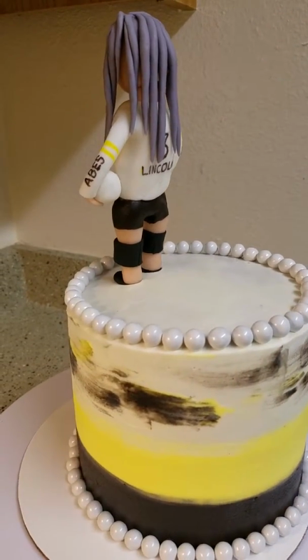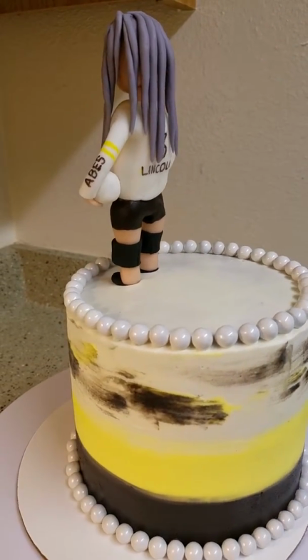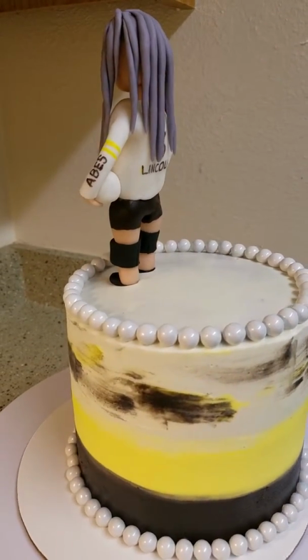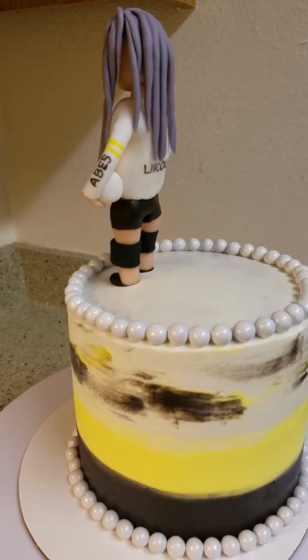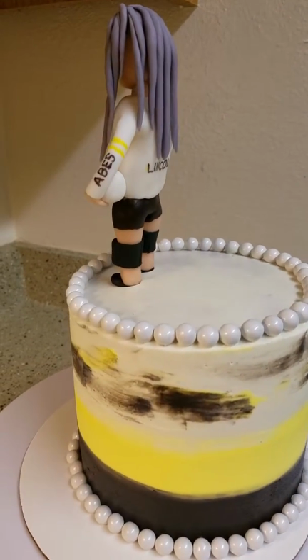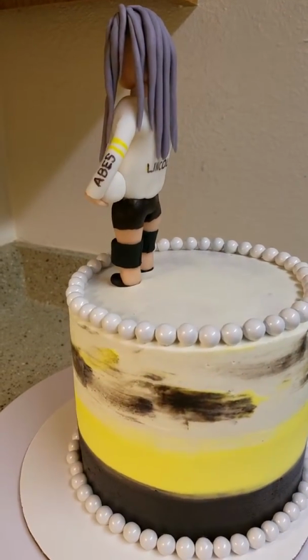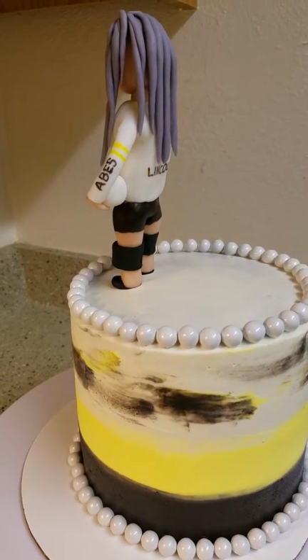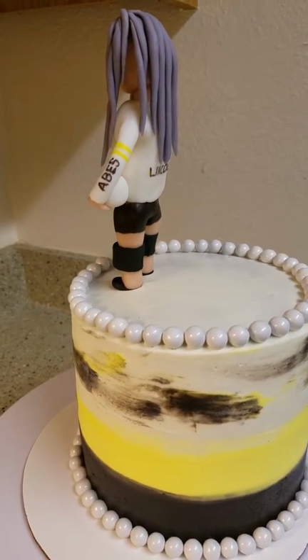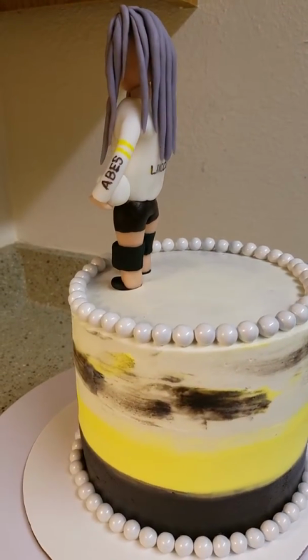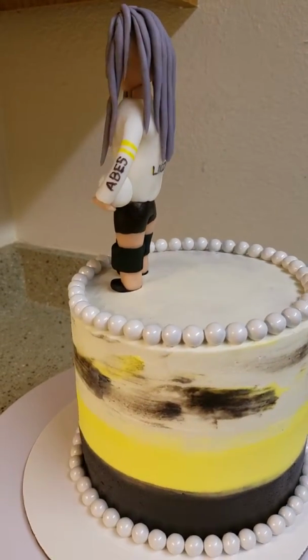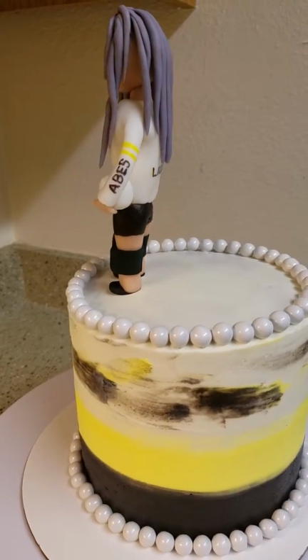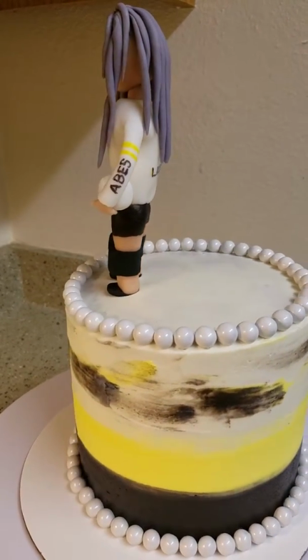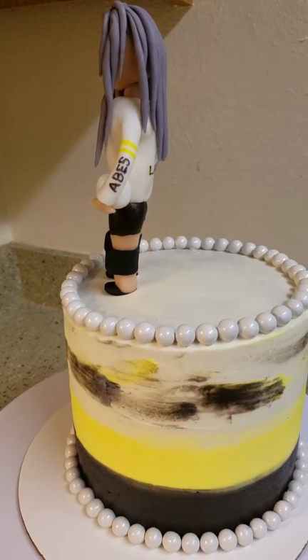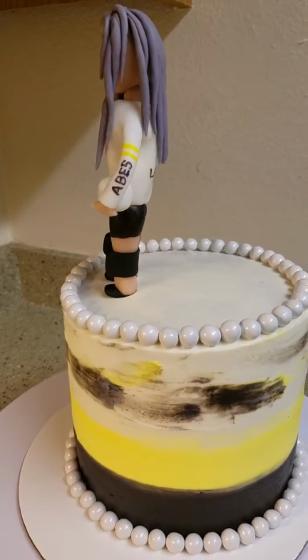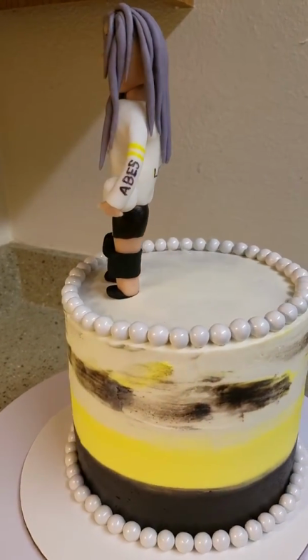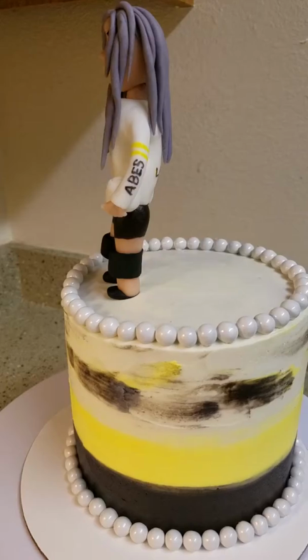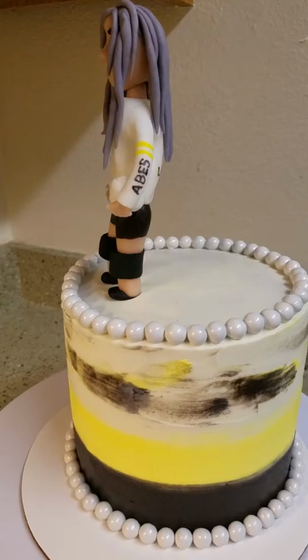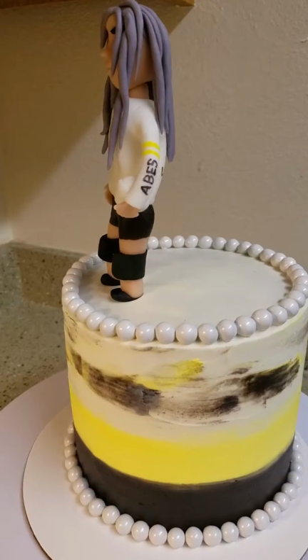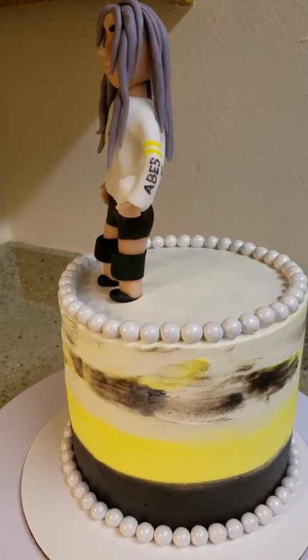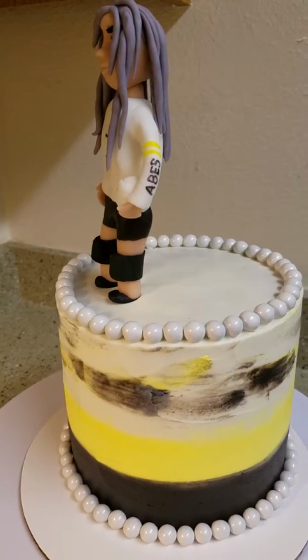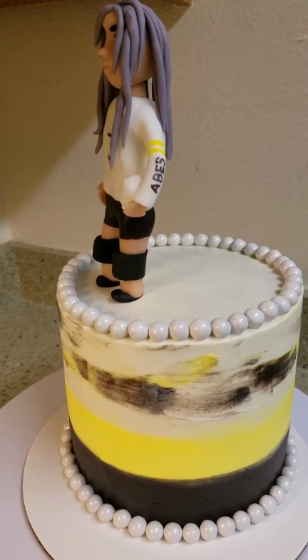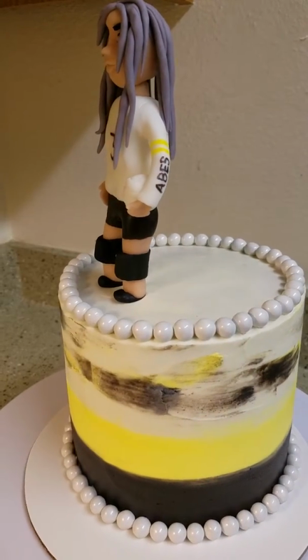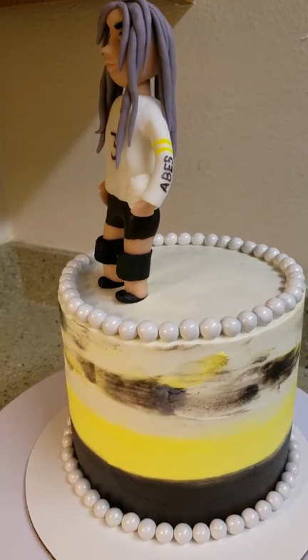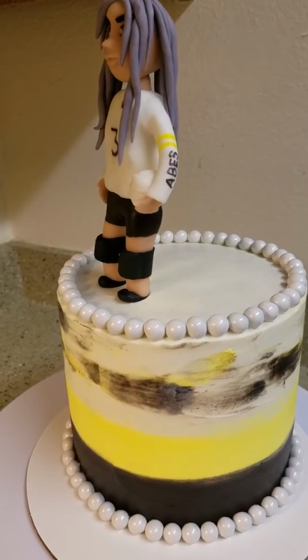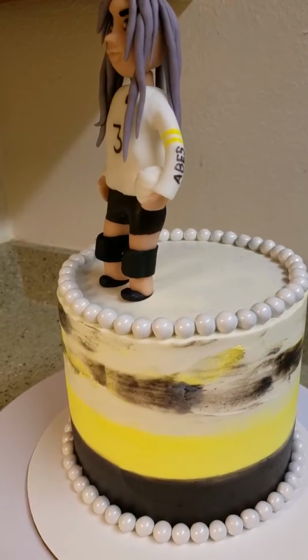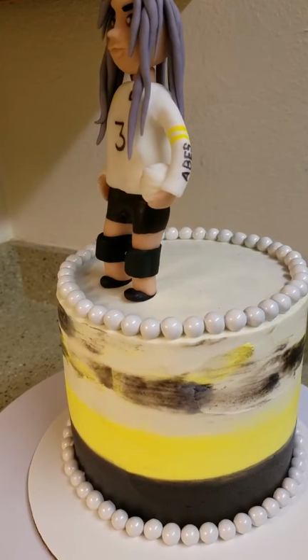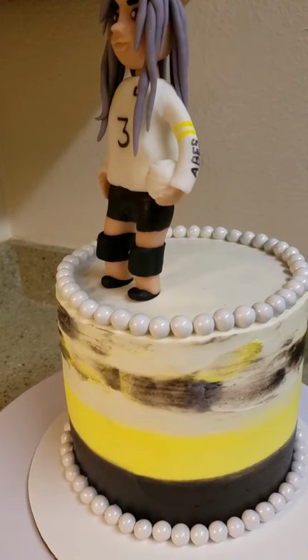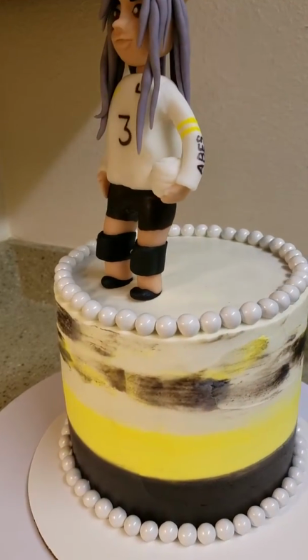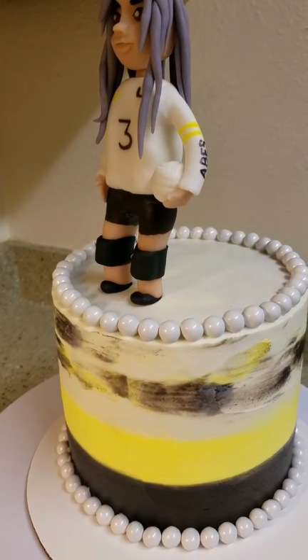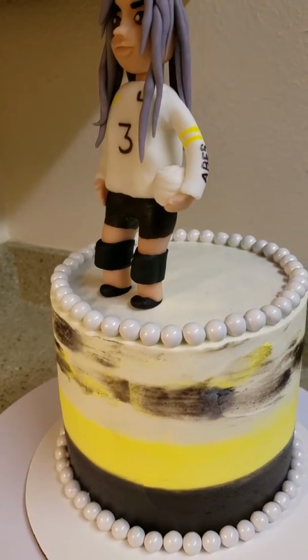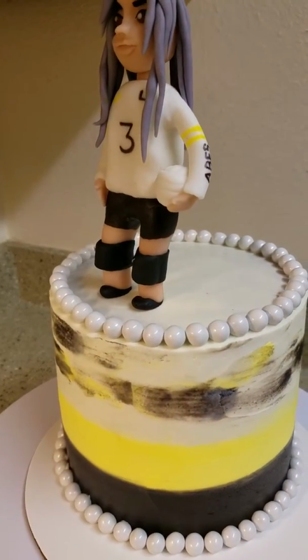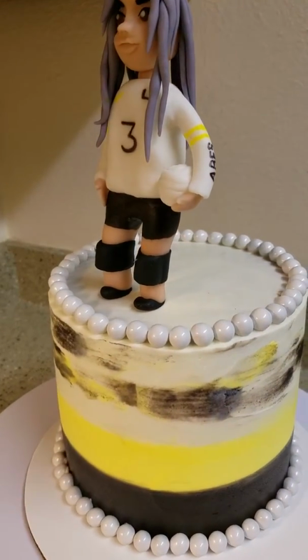And she's holding a little volleyball right here, and she's got her little knee pads on.